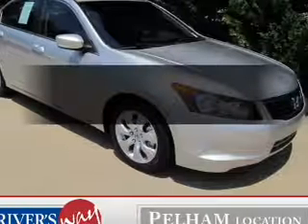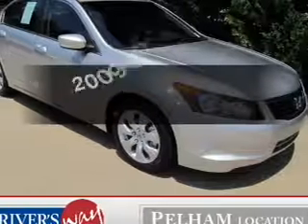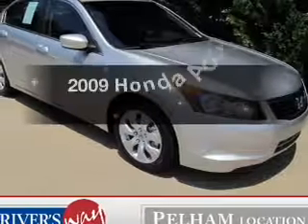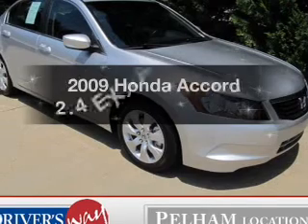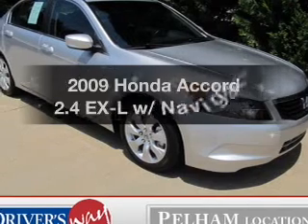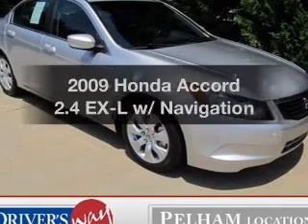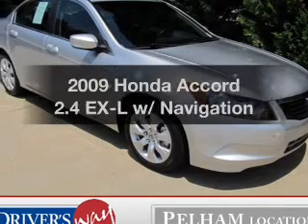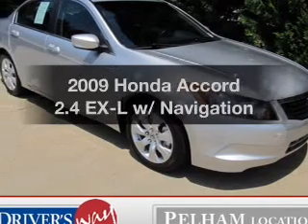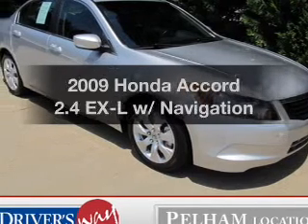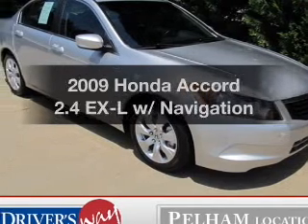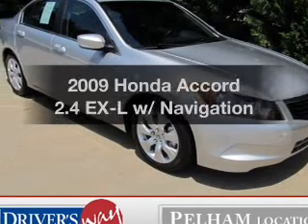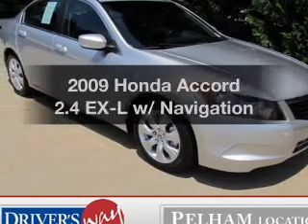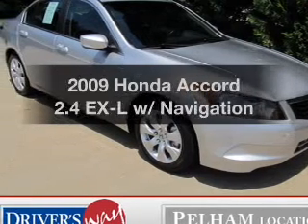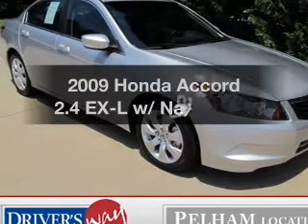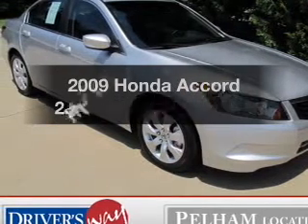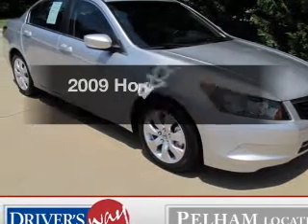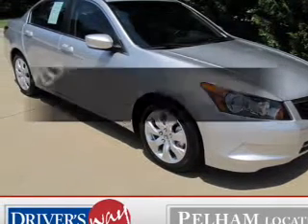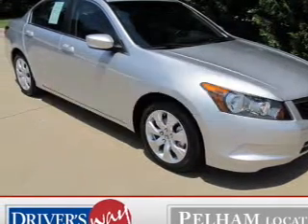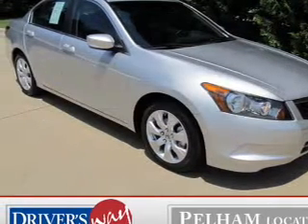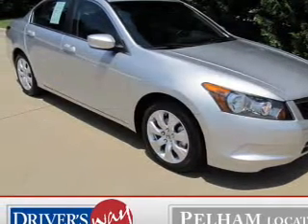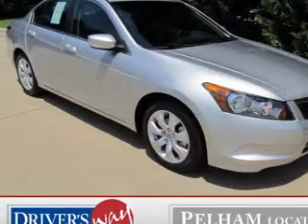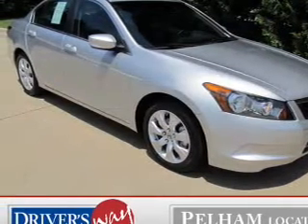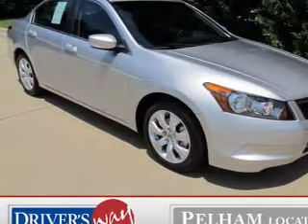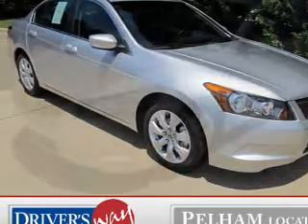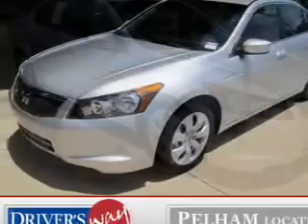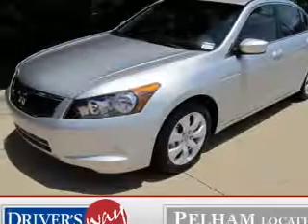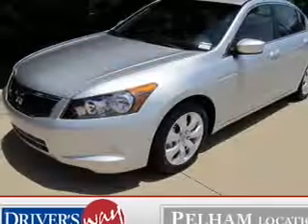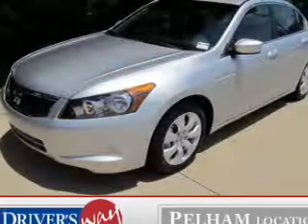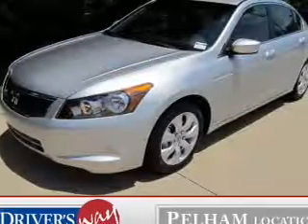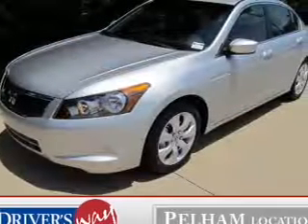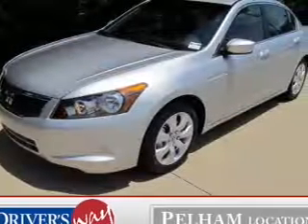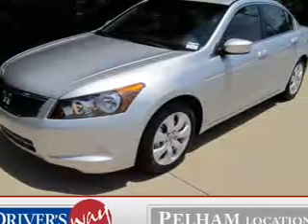Presenting the 2009 Honda Accord. If you're looking for a first-rate auto, this one could be yours today.